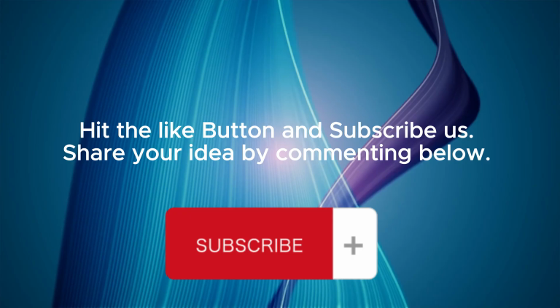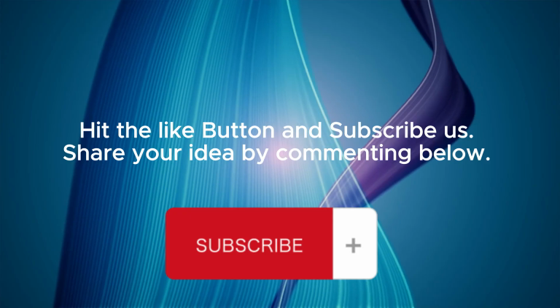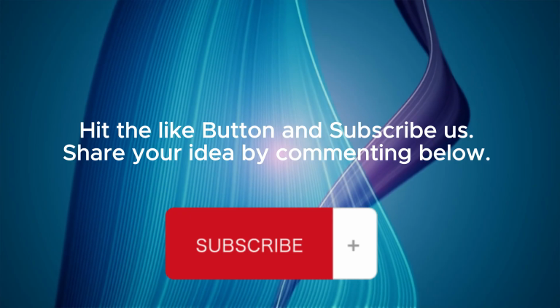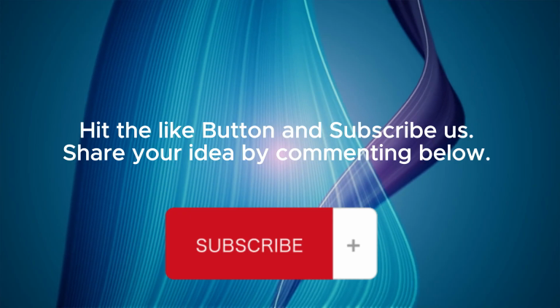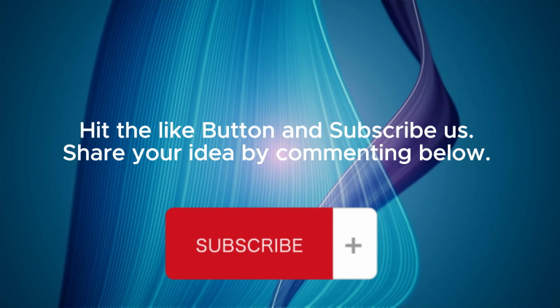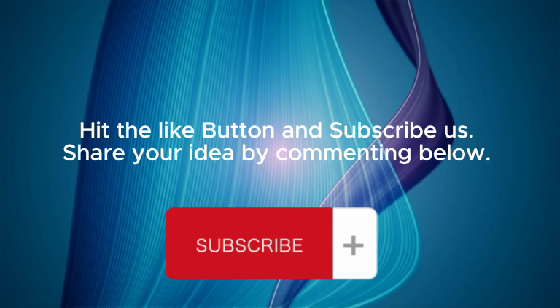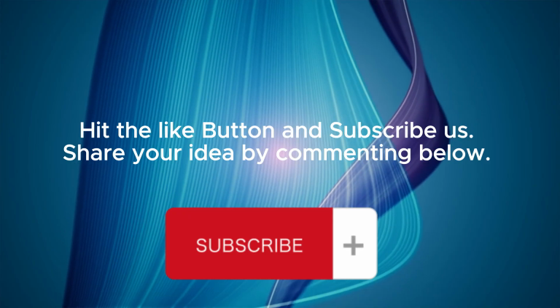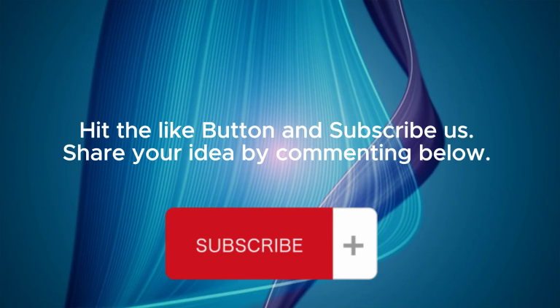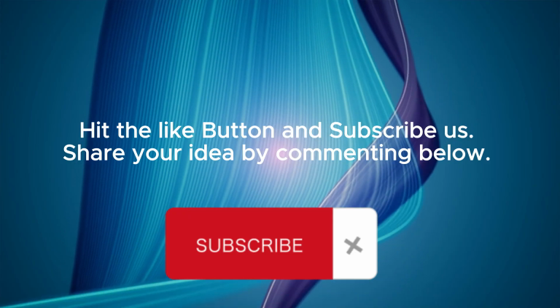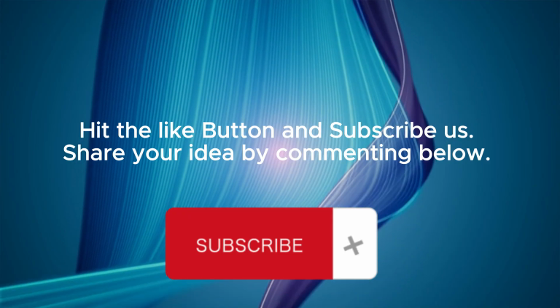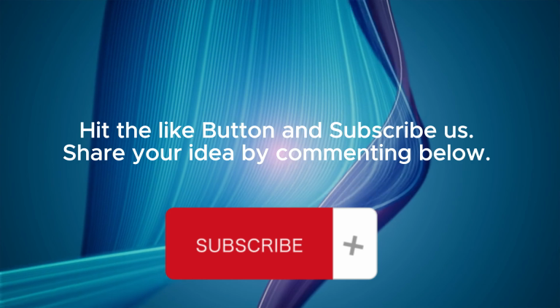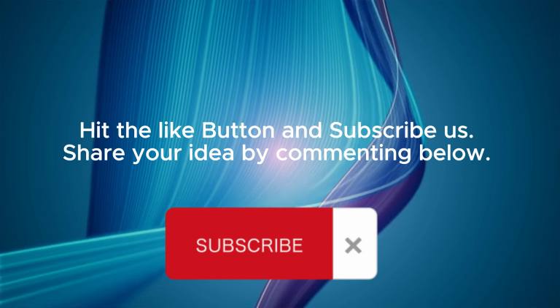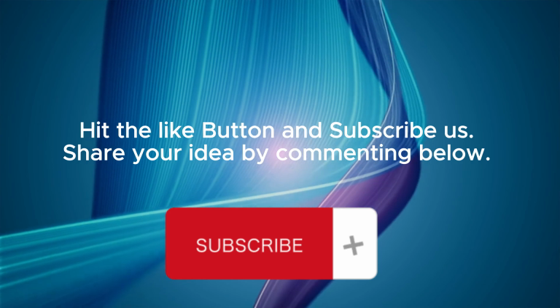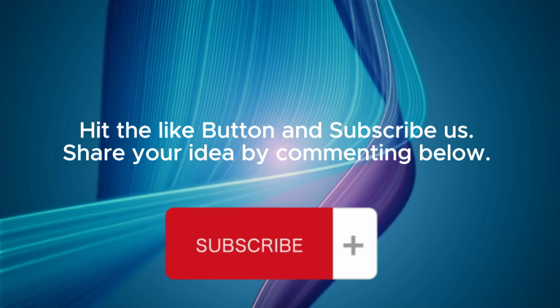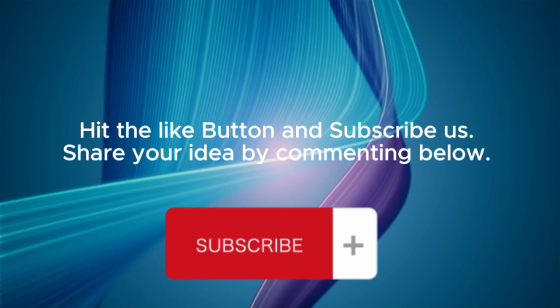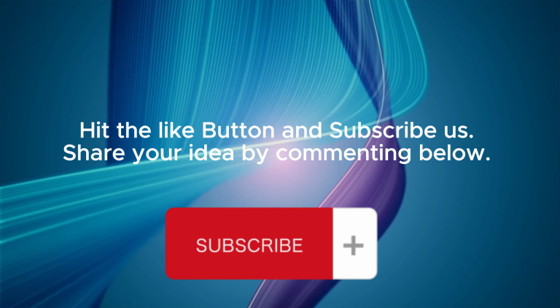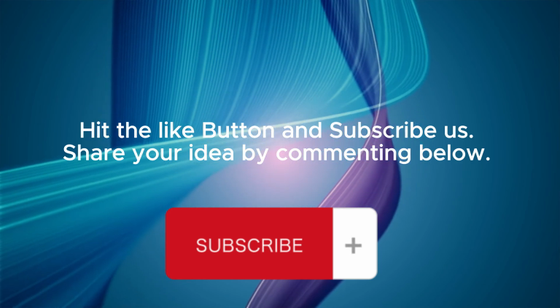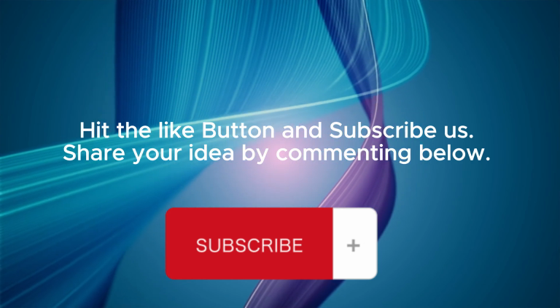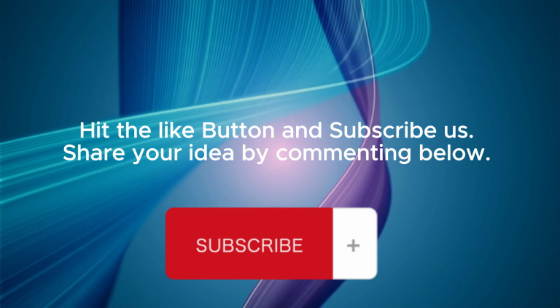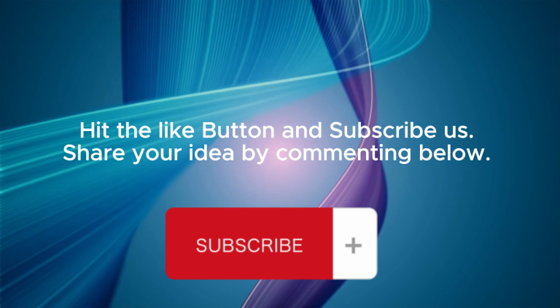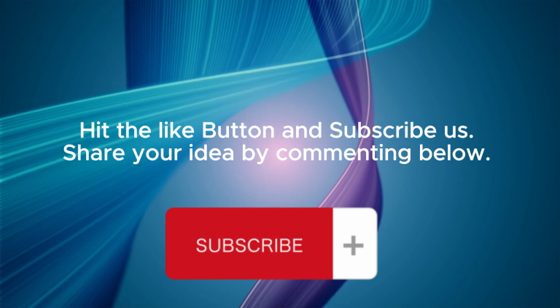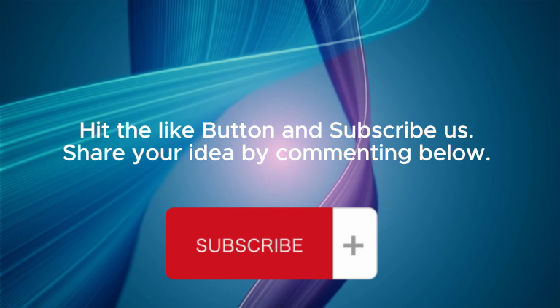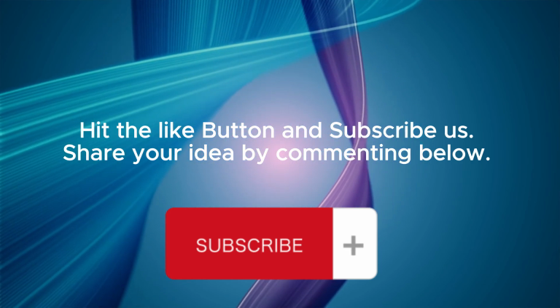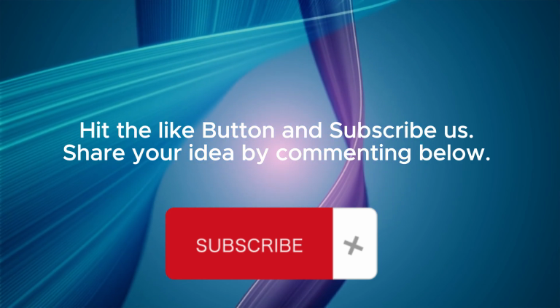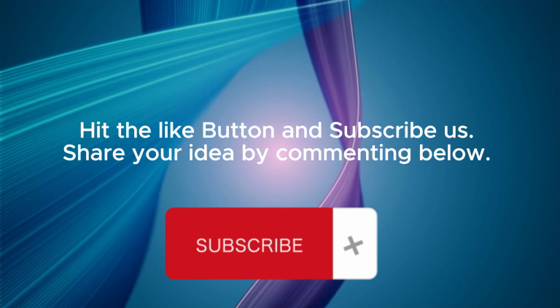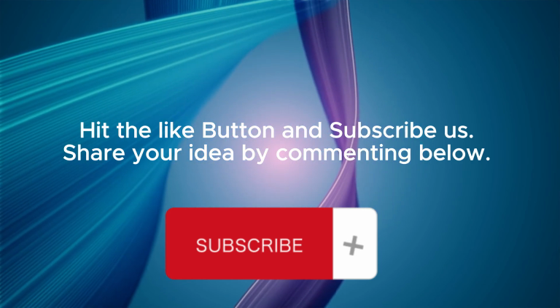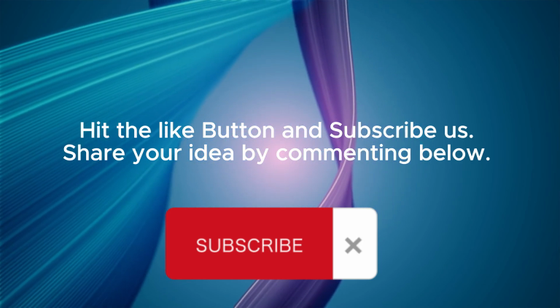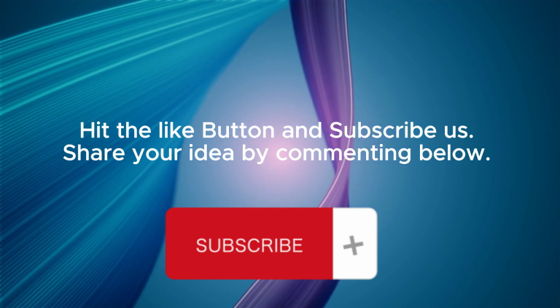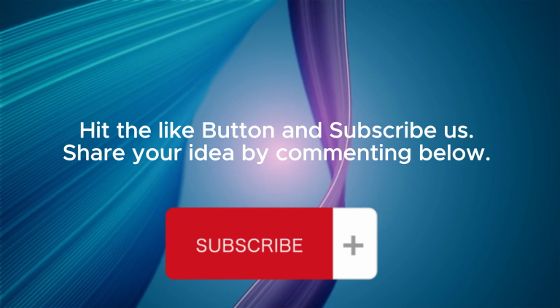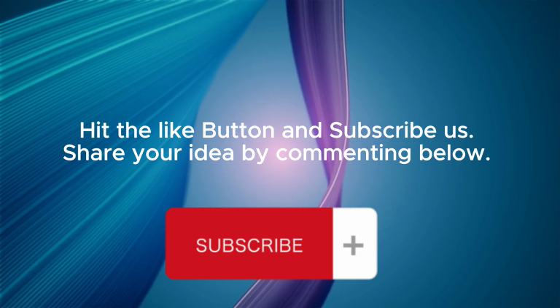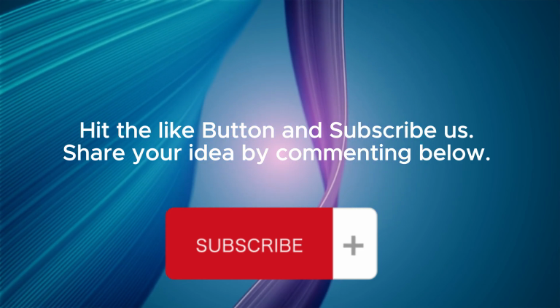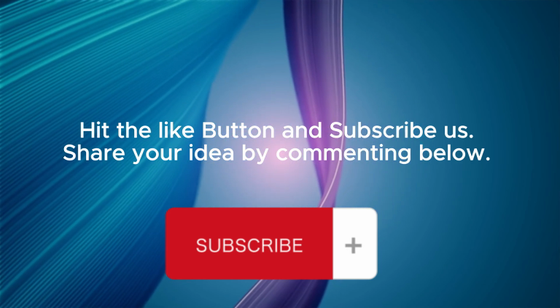Hit the like button and subscribe. Share your ideas by commenting below. Thank you for watching.